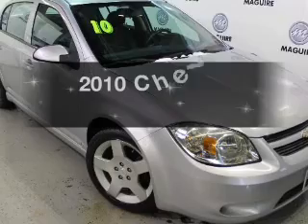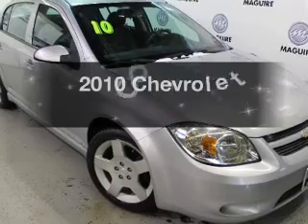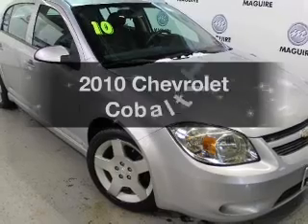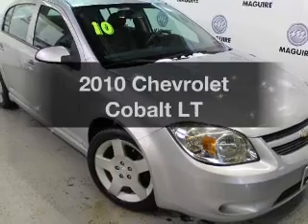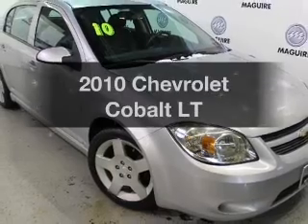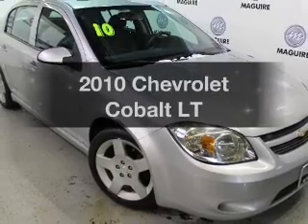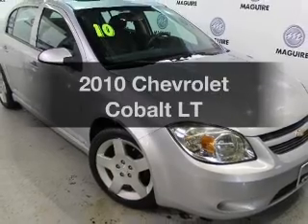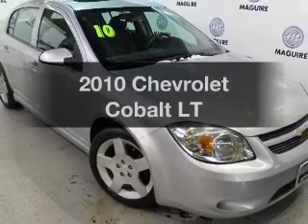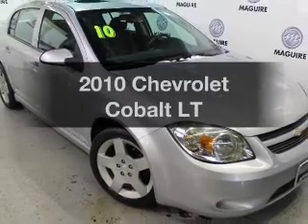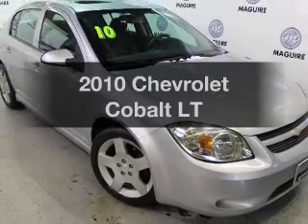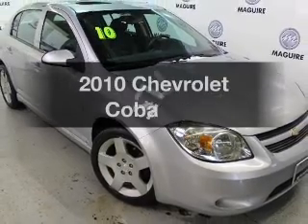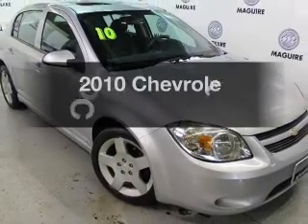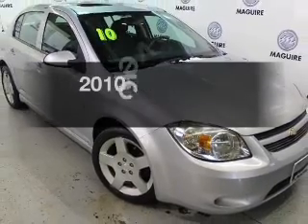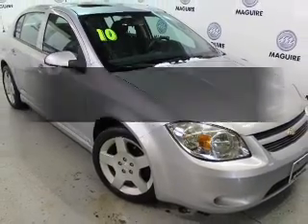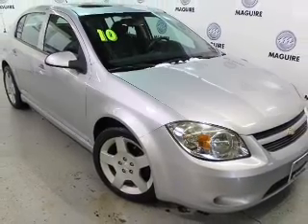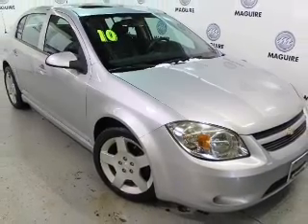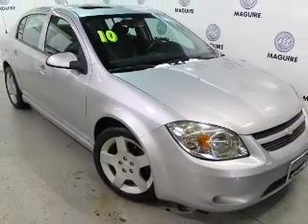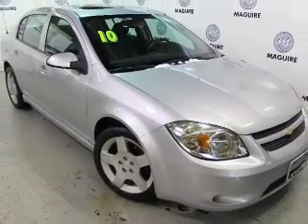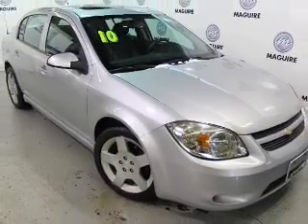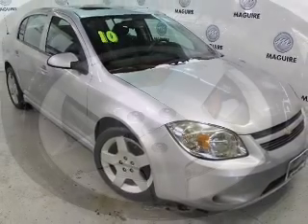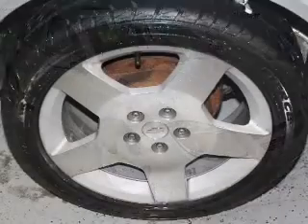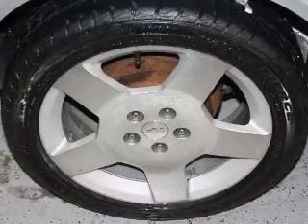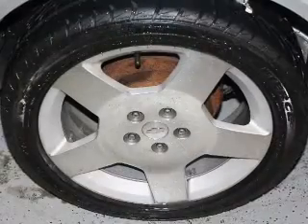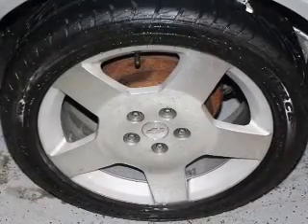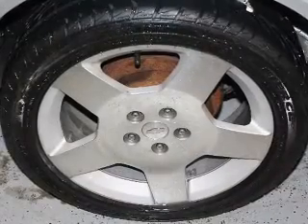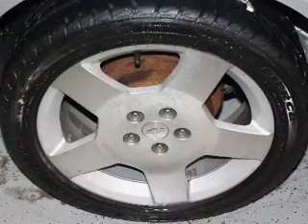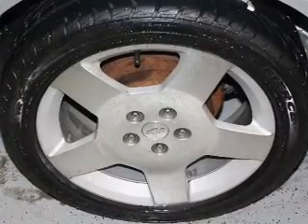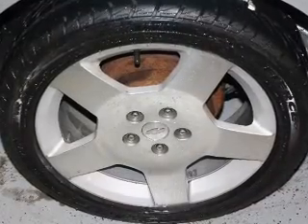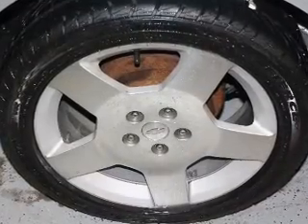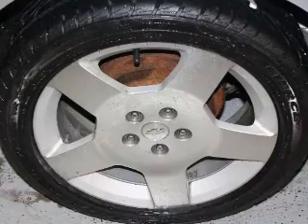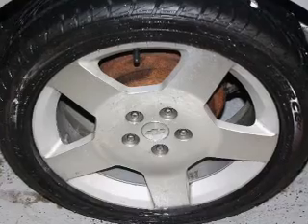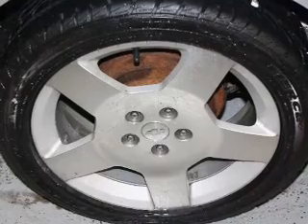Introducing the 2010 Chevrolet Cobalt. If you're looking for an automobile with great attributes, look no further.